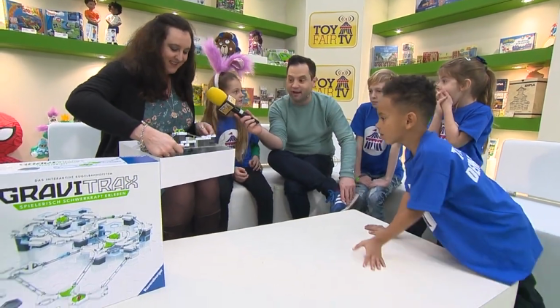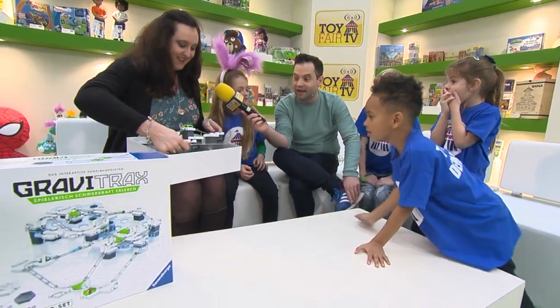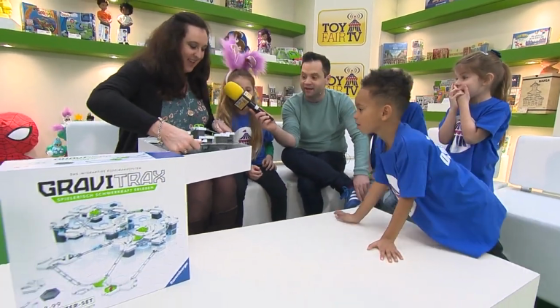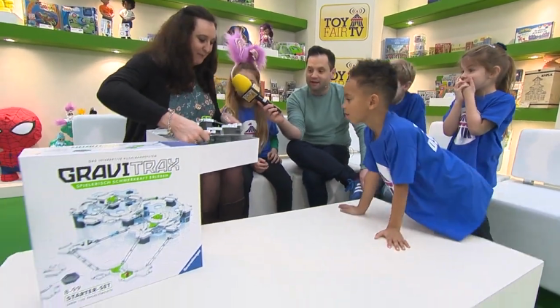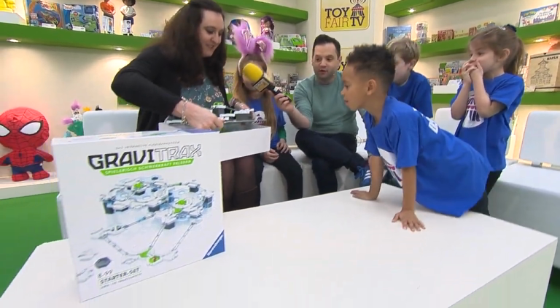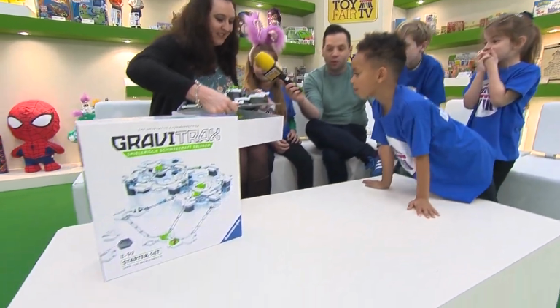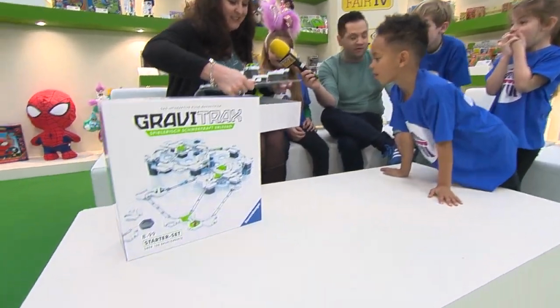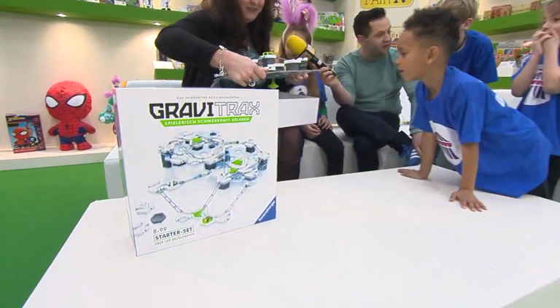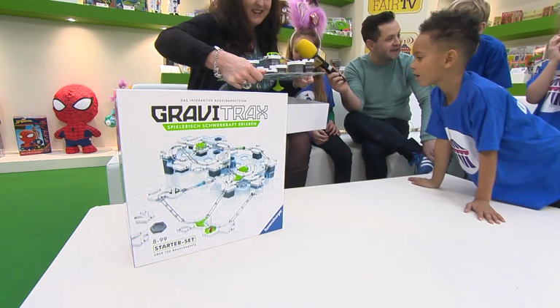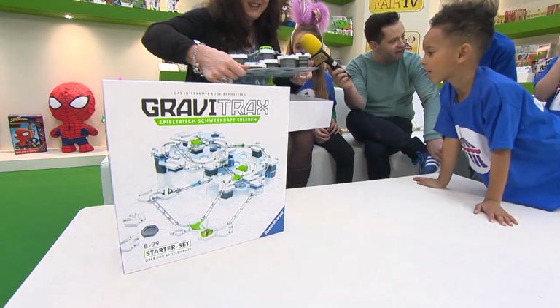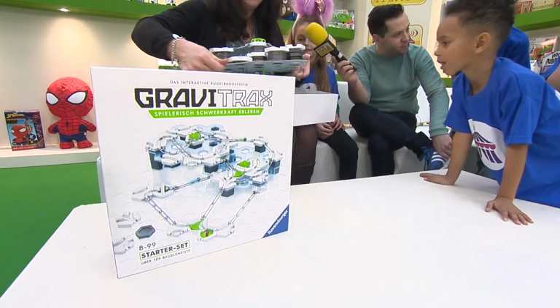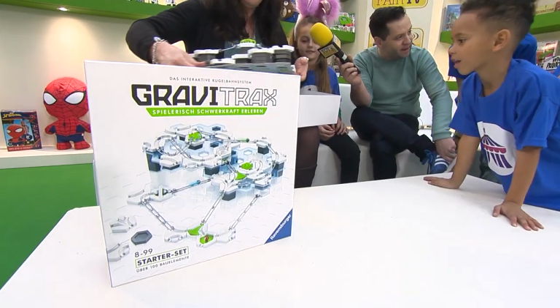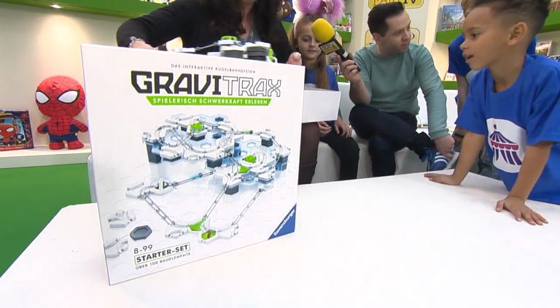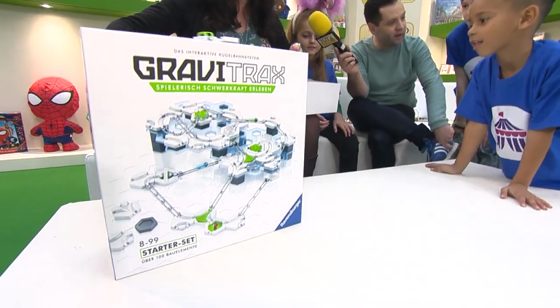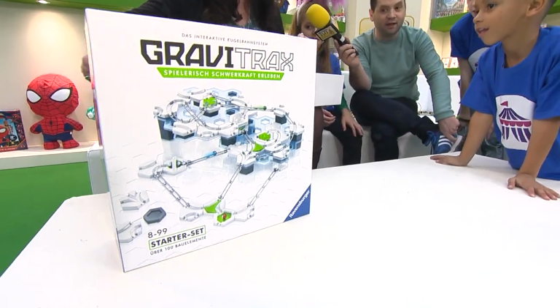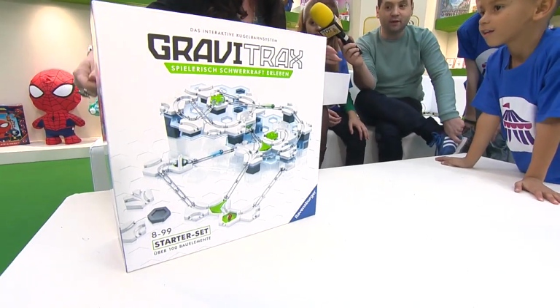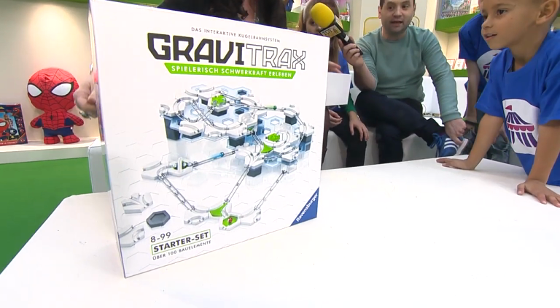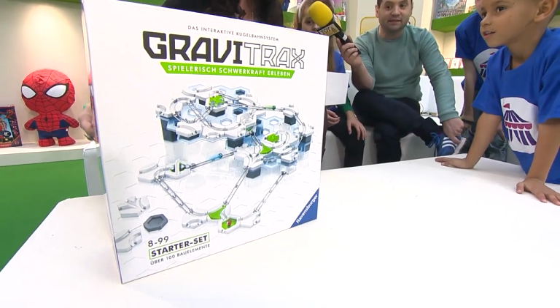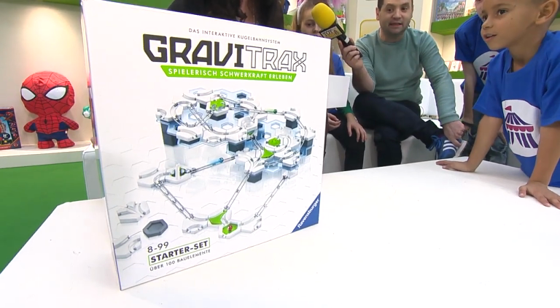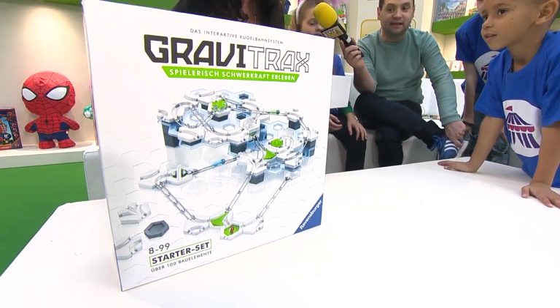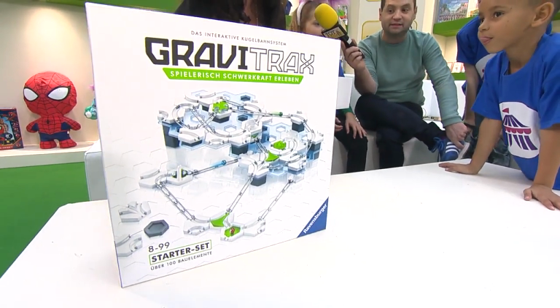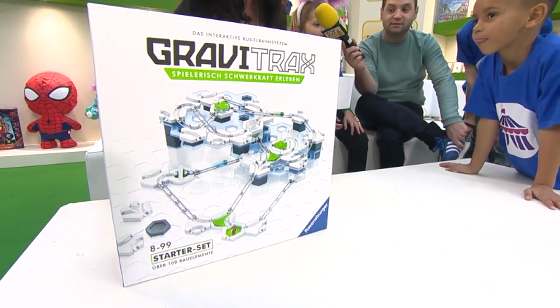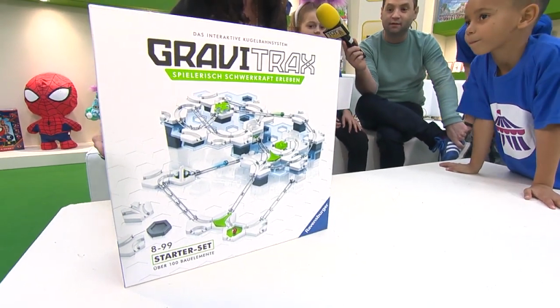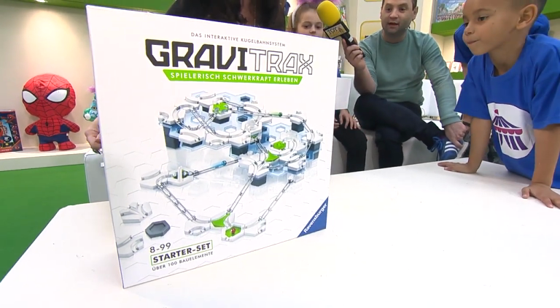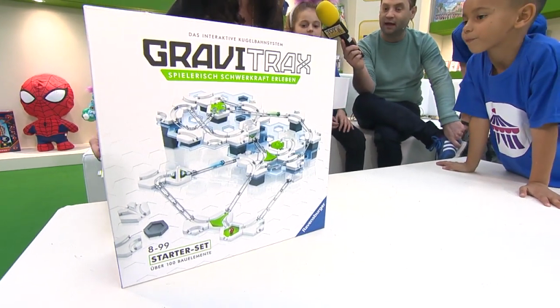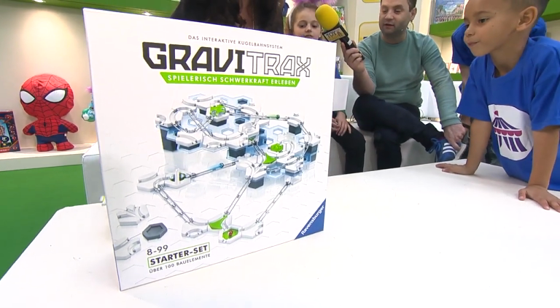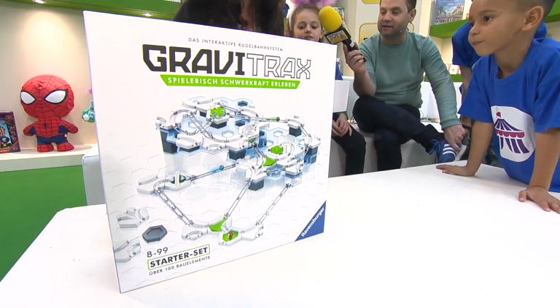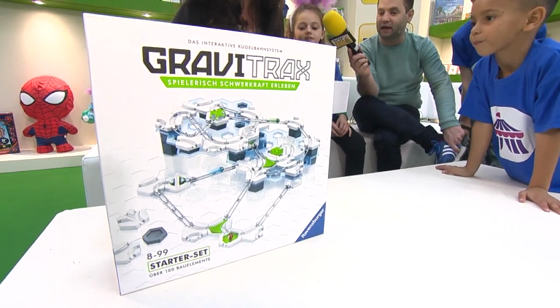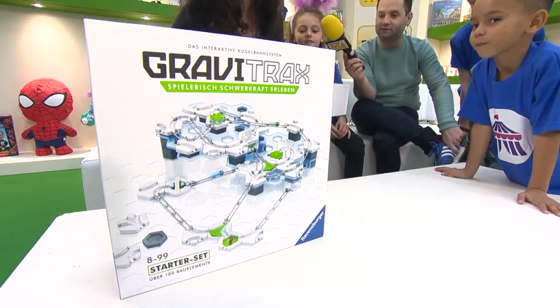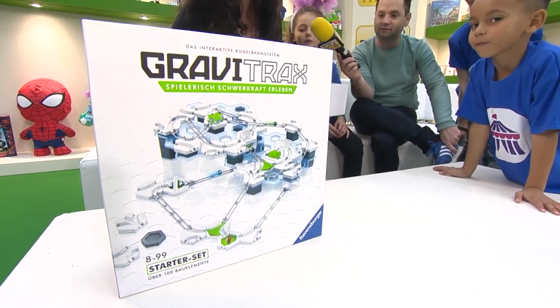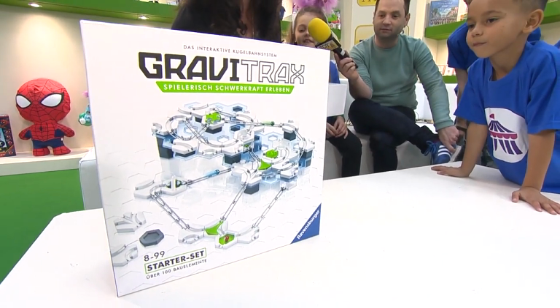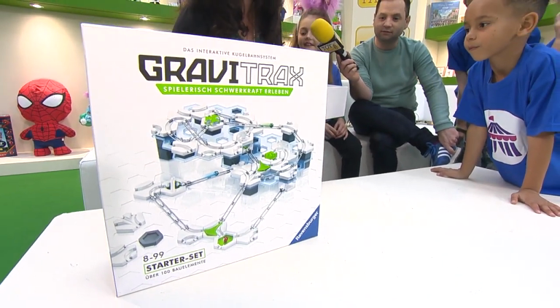Really? Absolutely. You are the first ever people in the UK to see this? Yeah. How good is that?